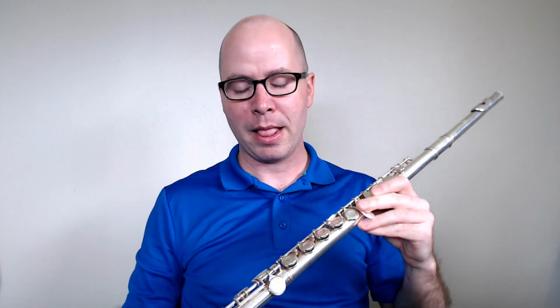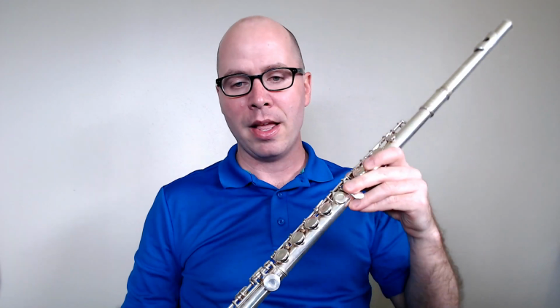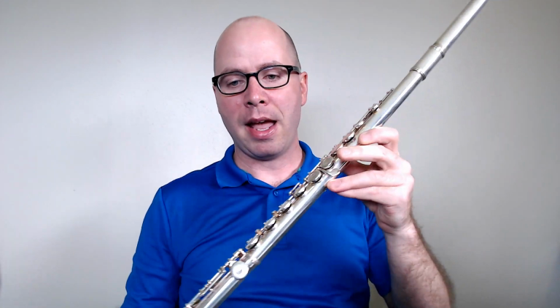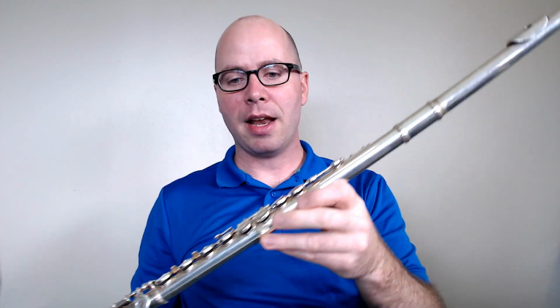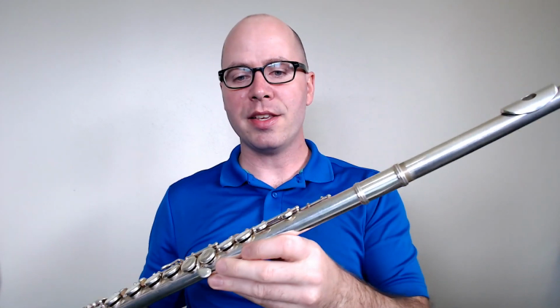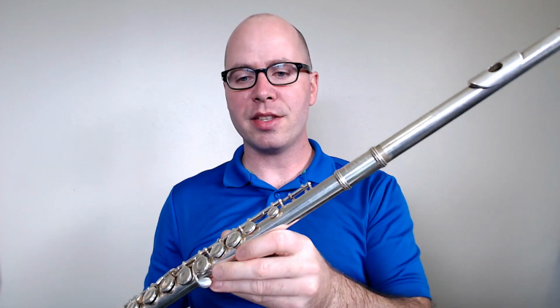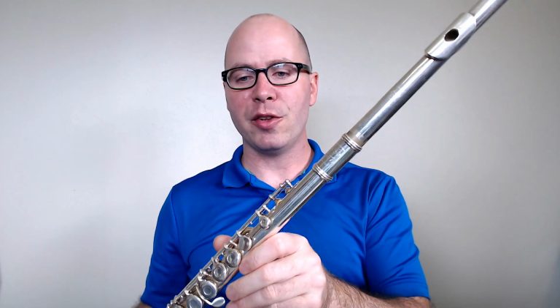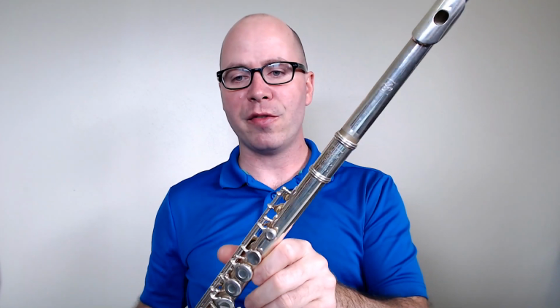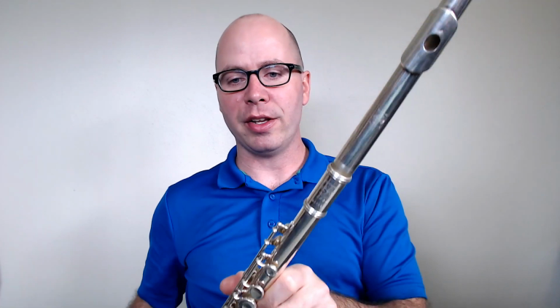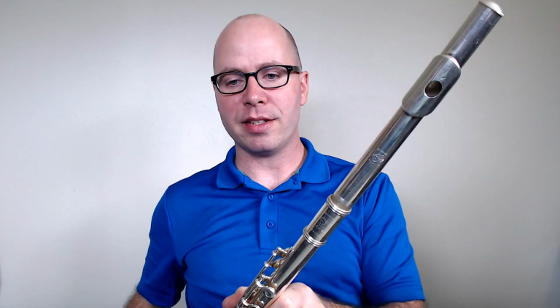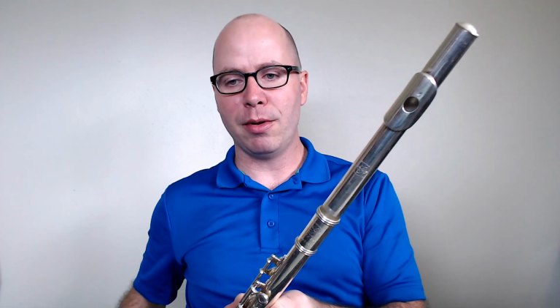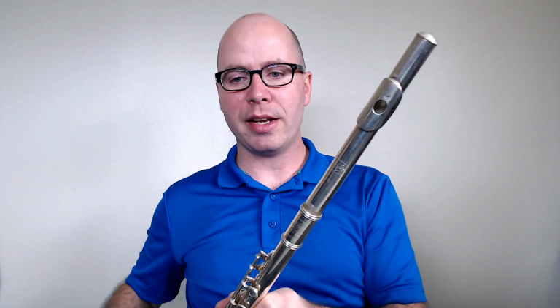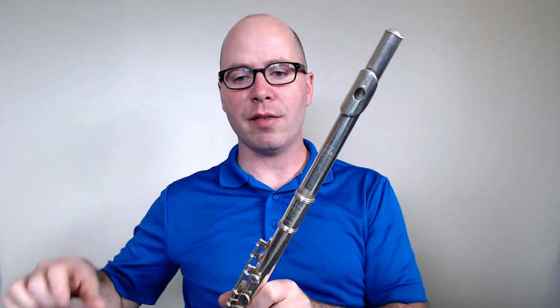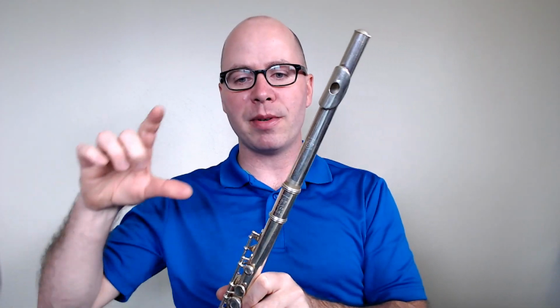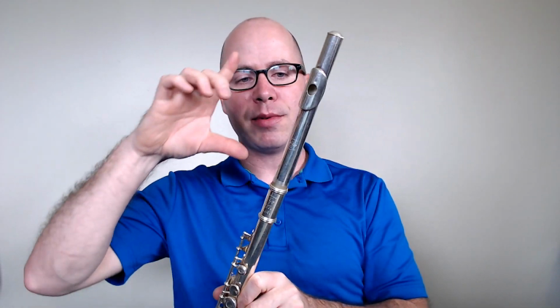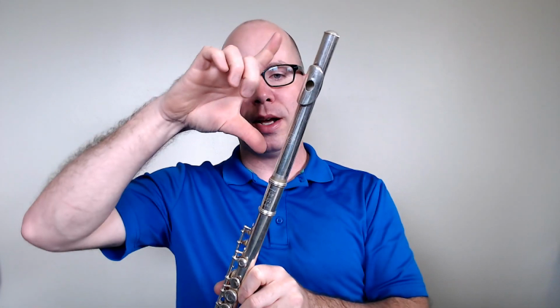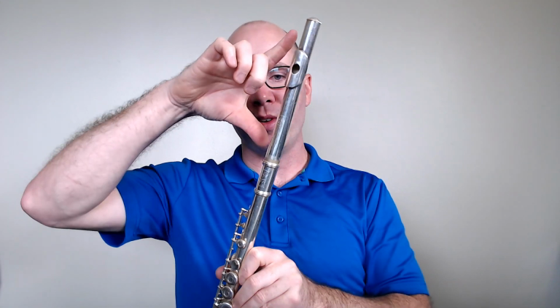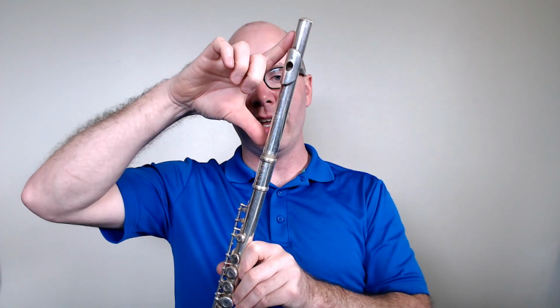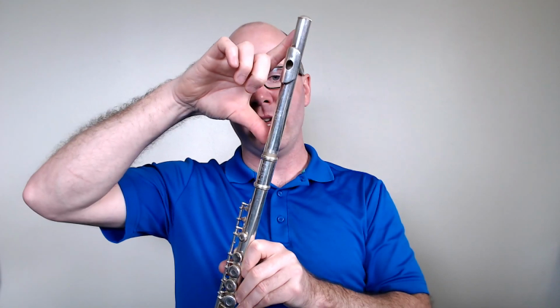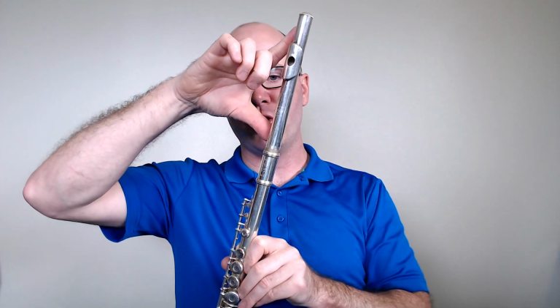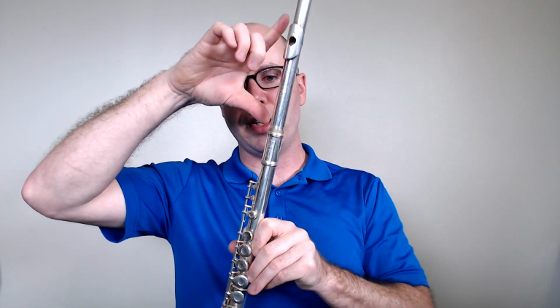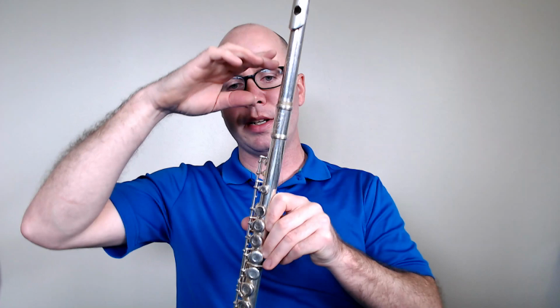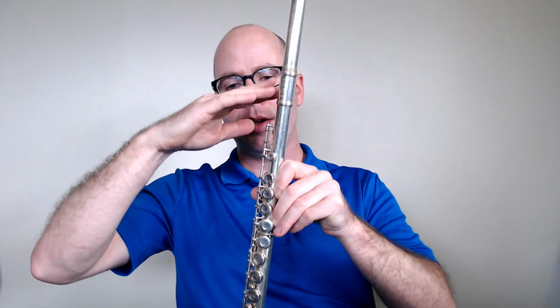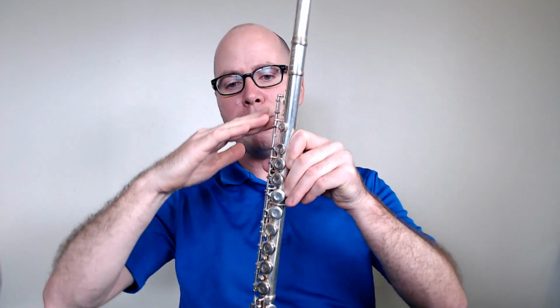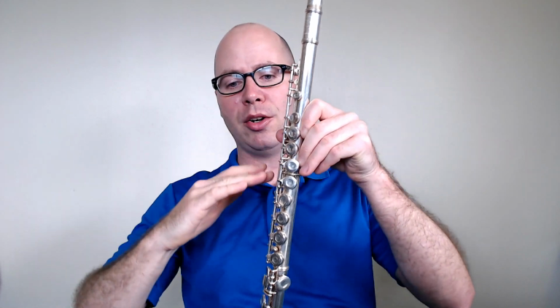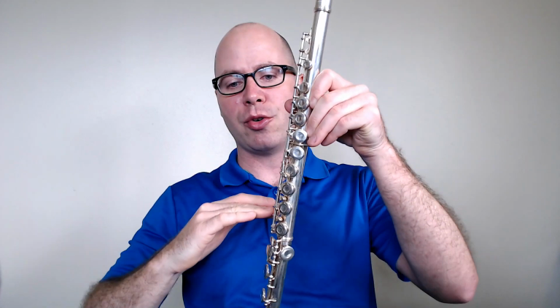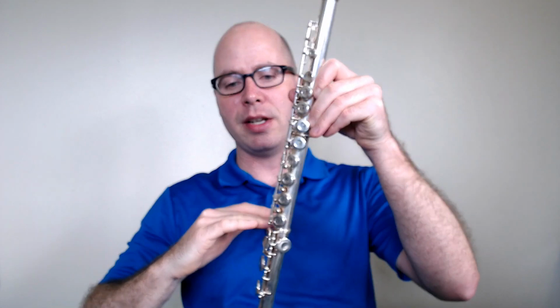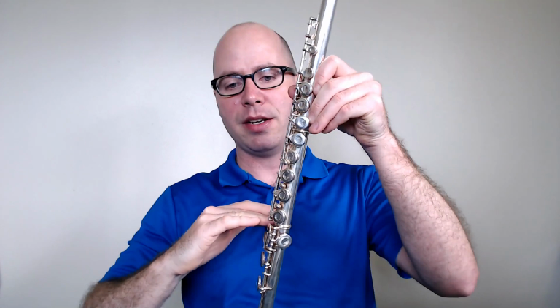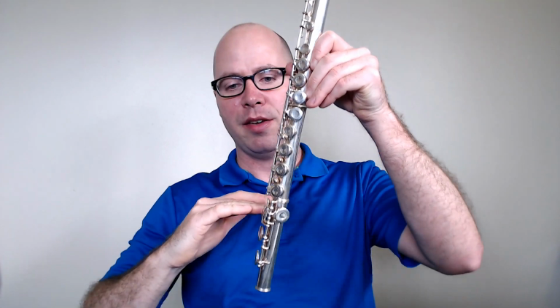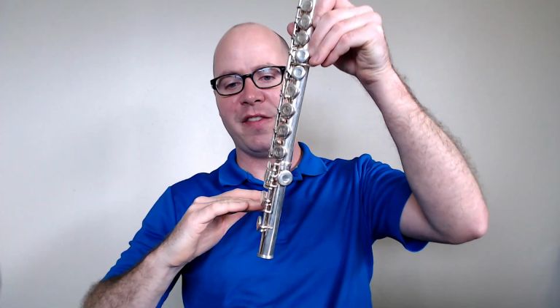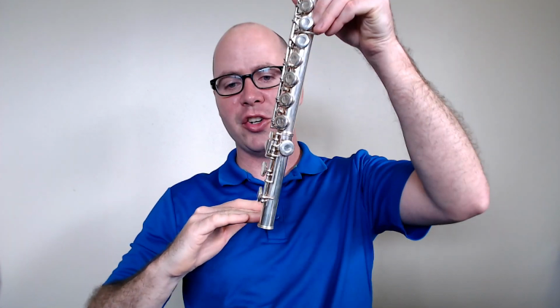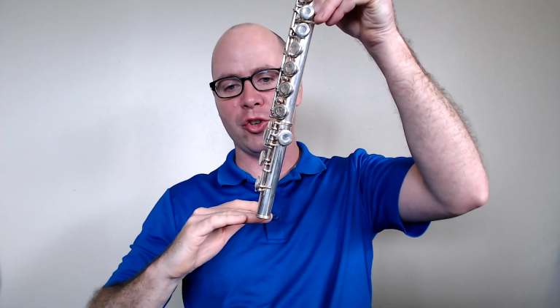And this is the flute fully assembled. From top to bottom we've got the head joint, the middle joint, and the foot joint.